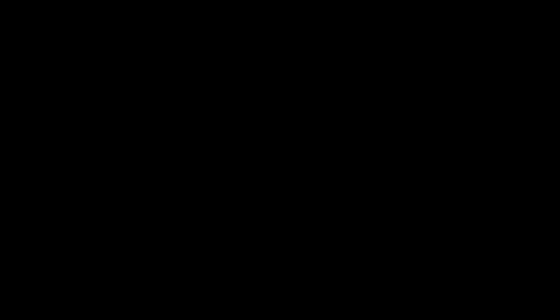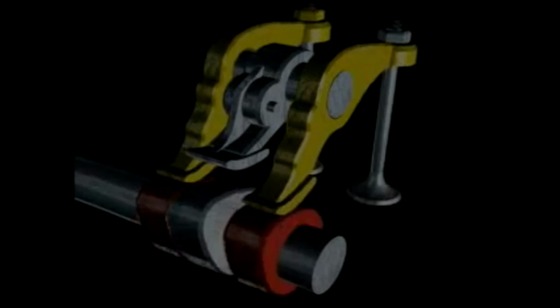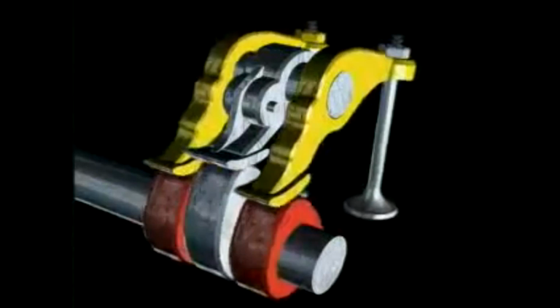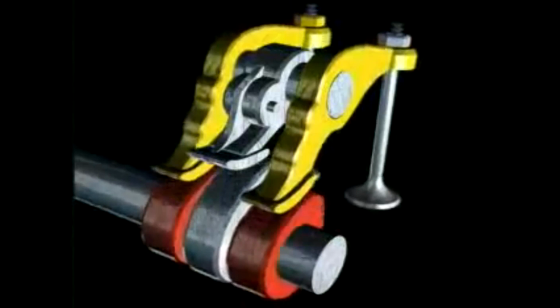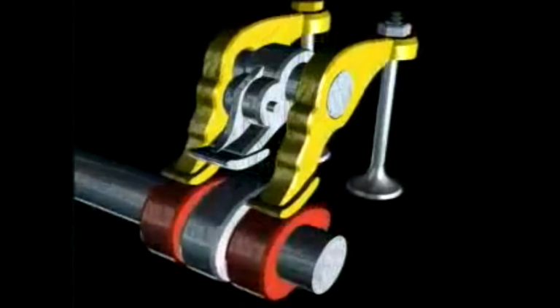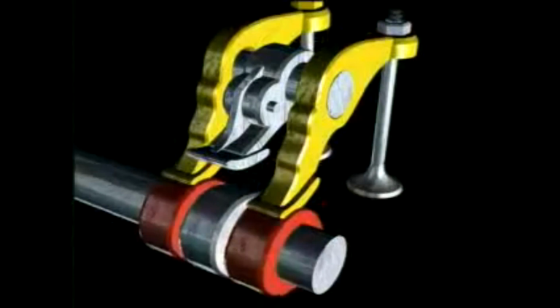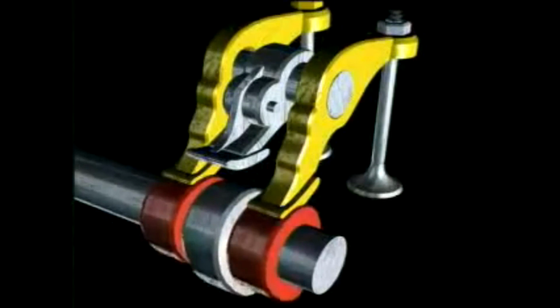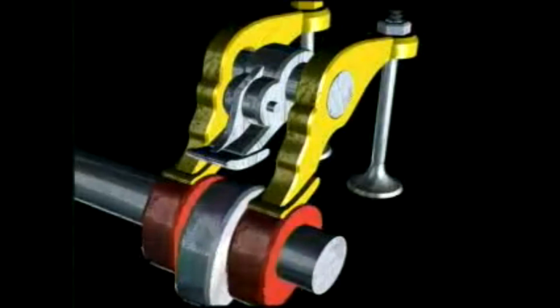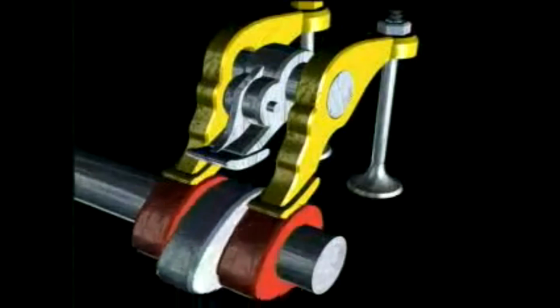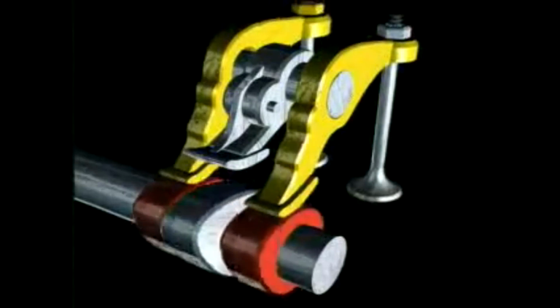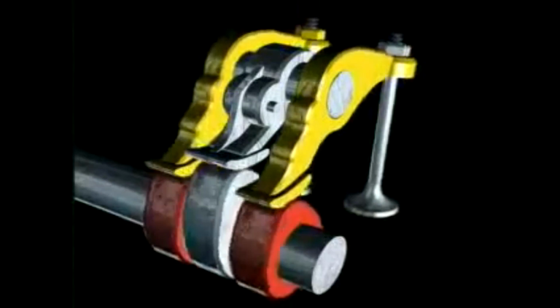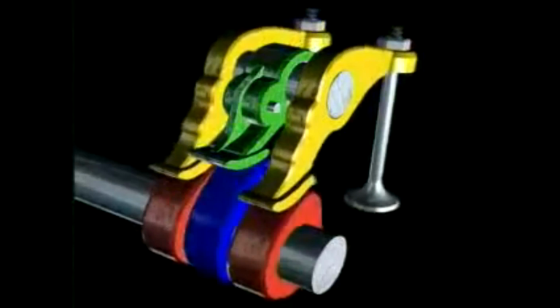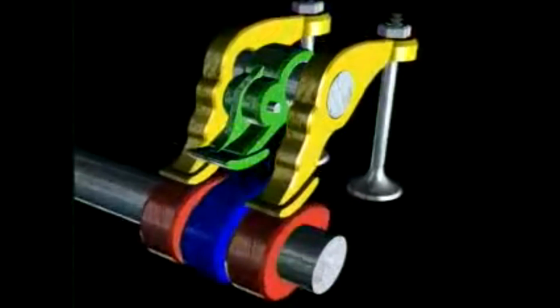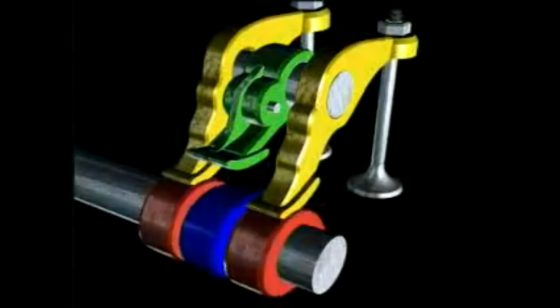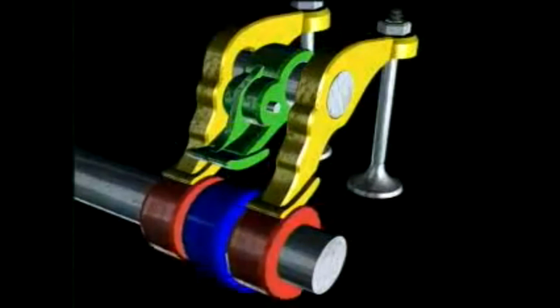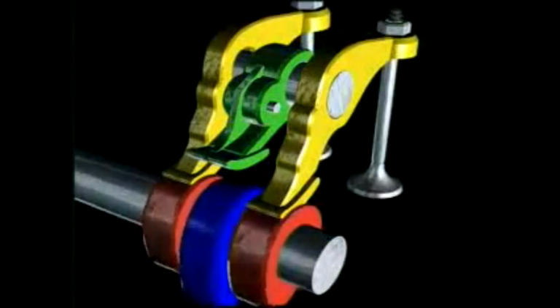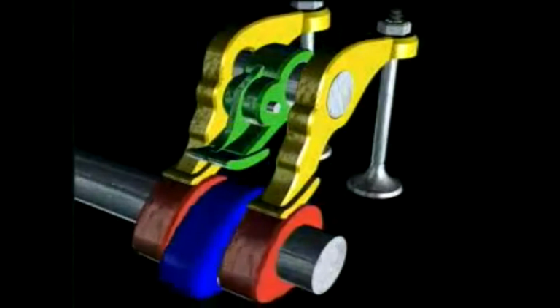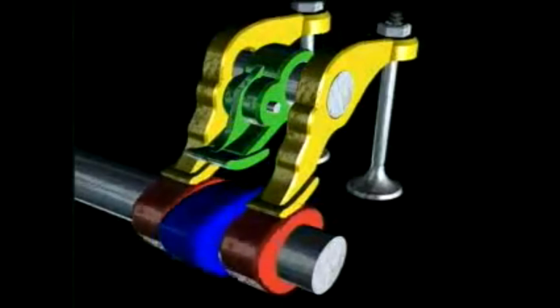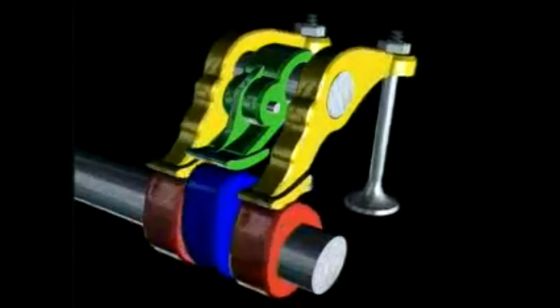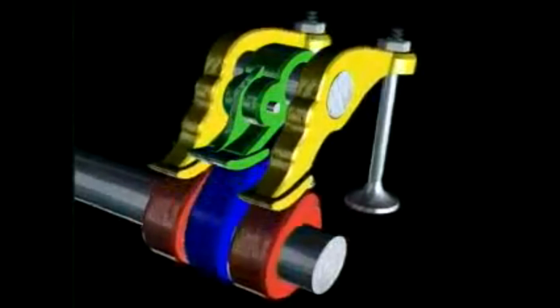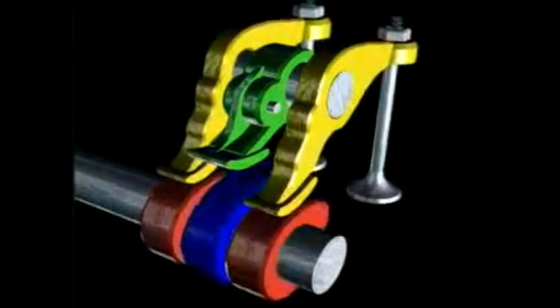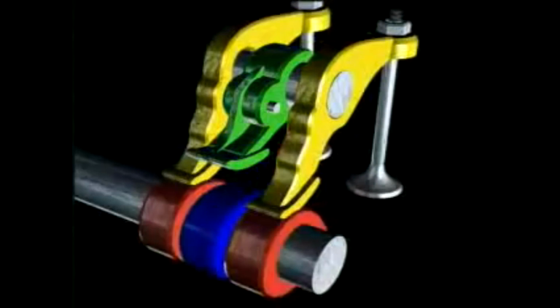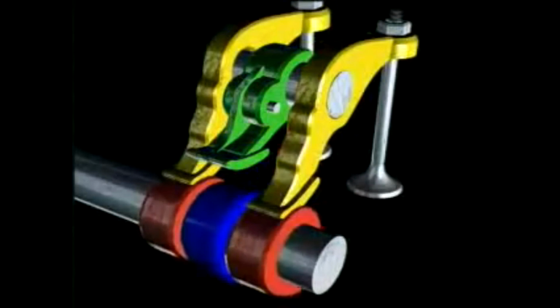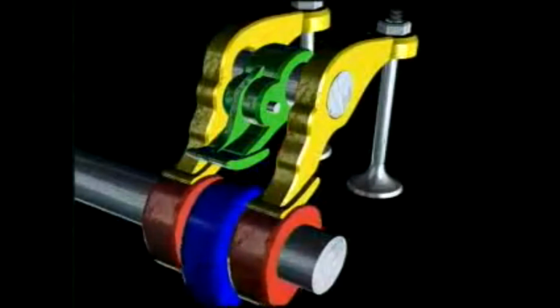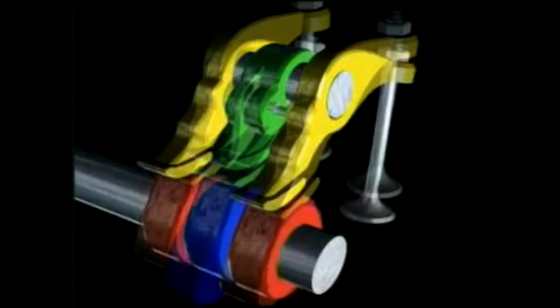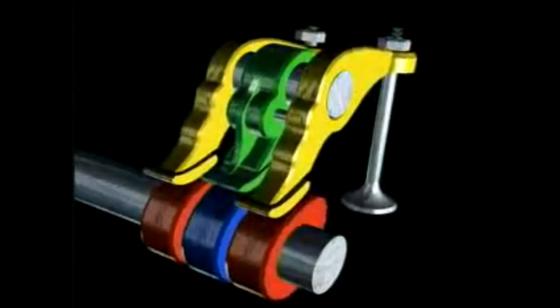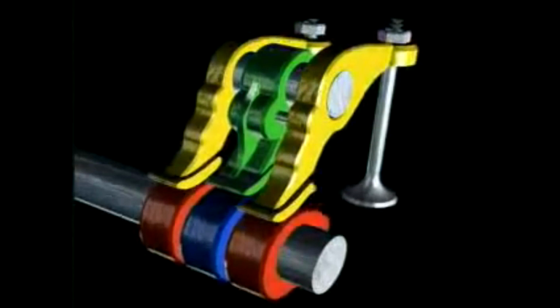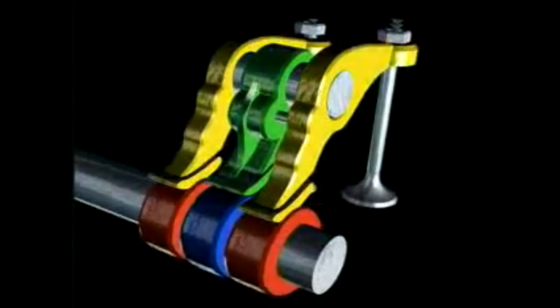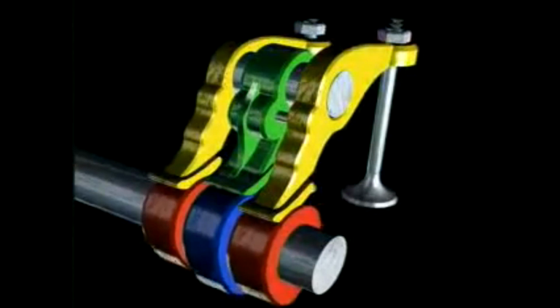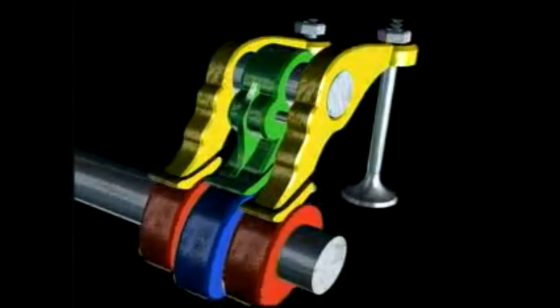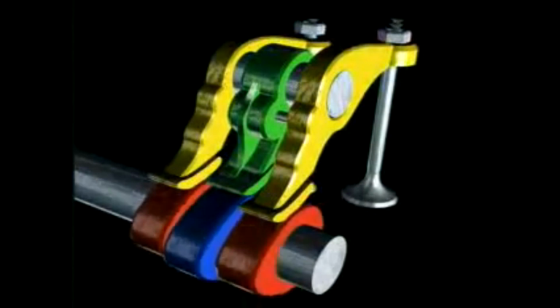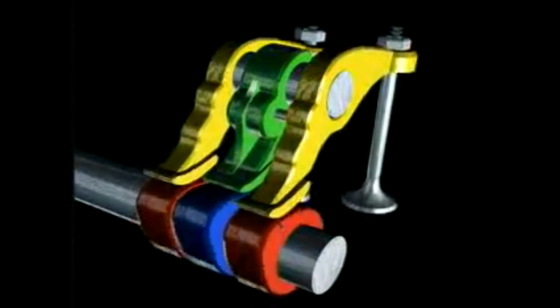In VTEC engines, there are two sets of lobes: a smaller one for when the engine doesn't necessarily need to make a lot of power, and a bigger set for when you floor the engine.